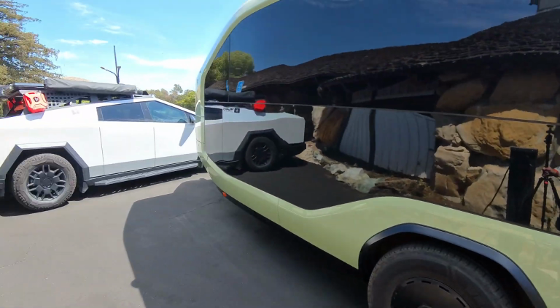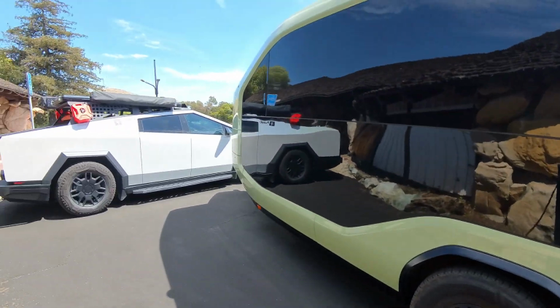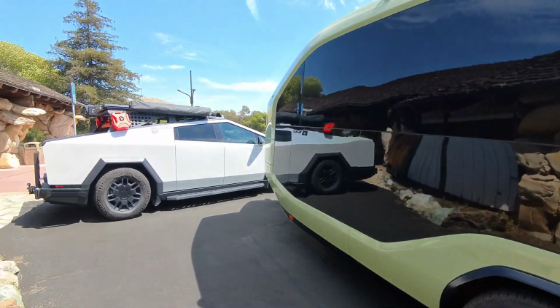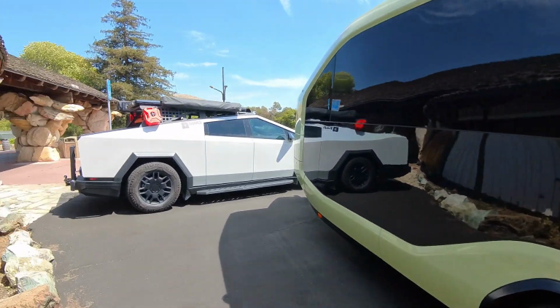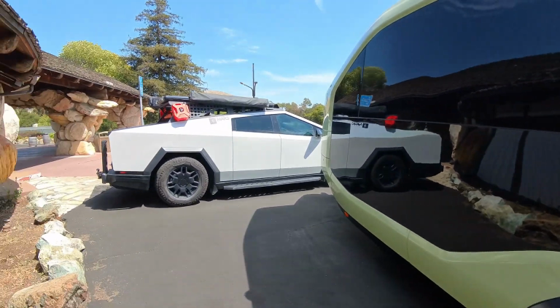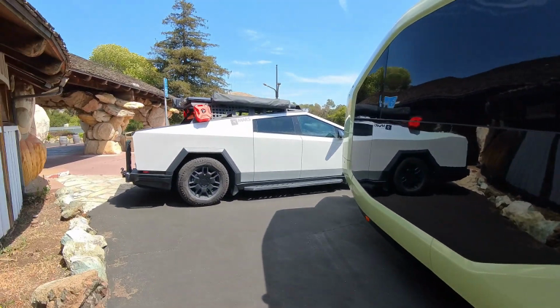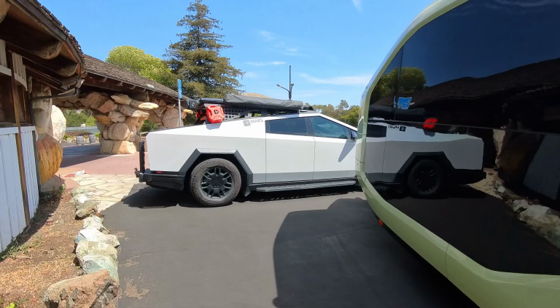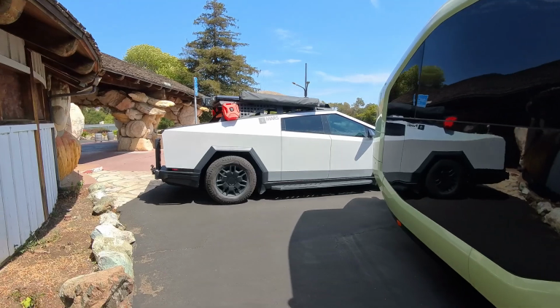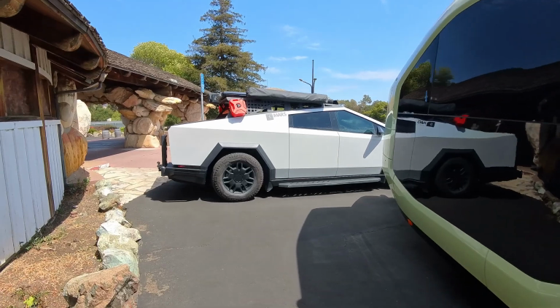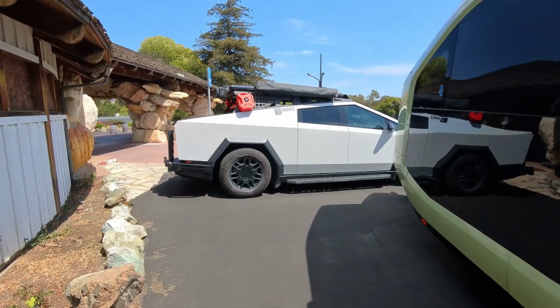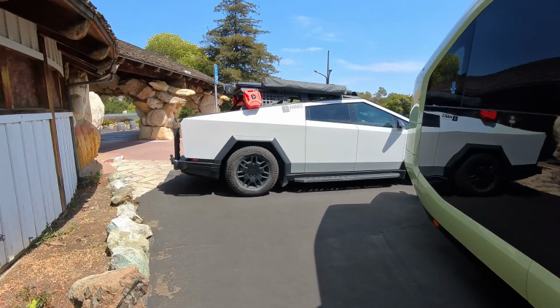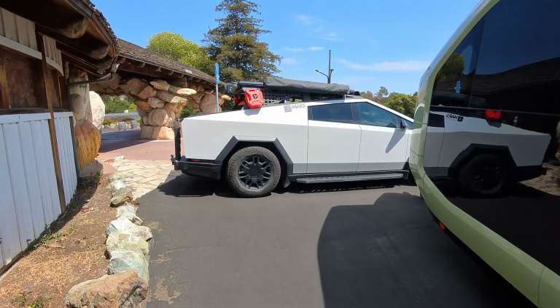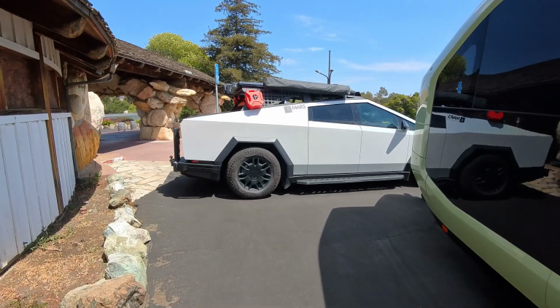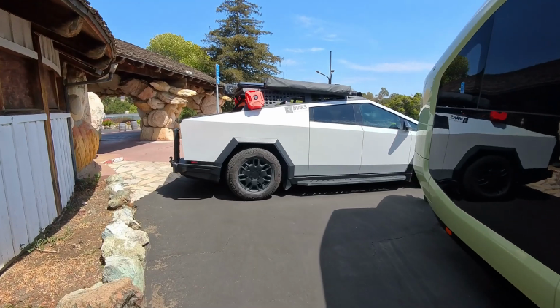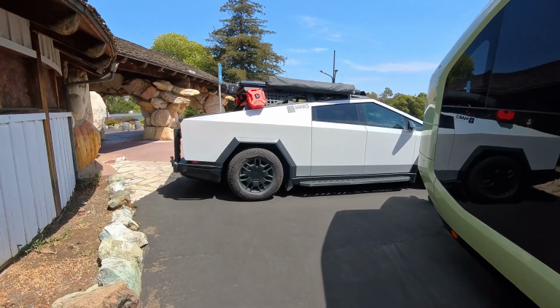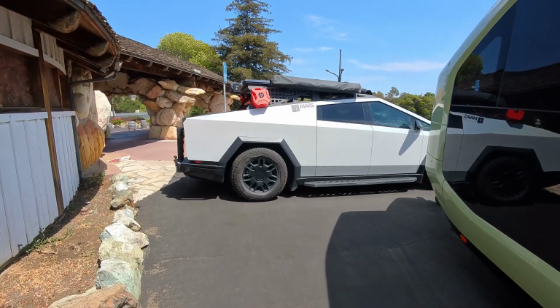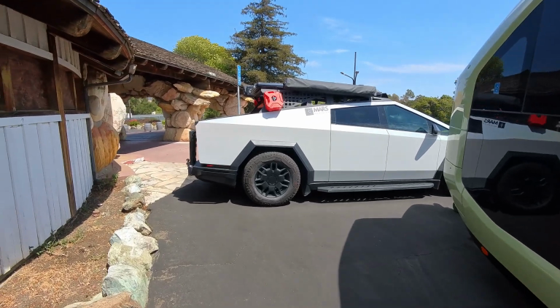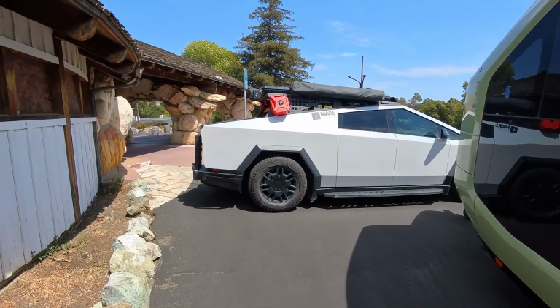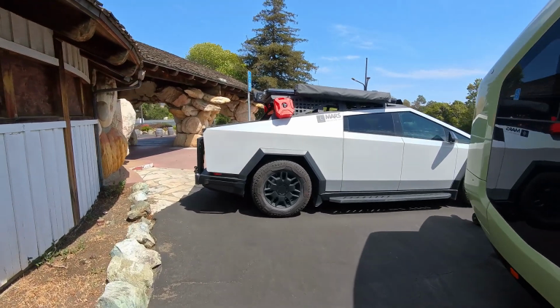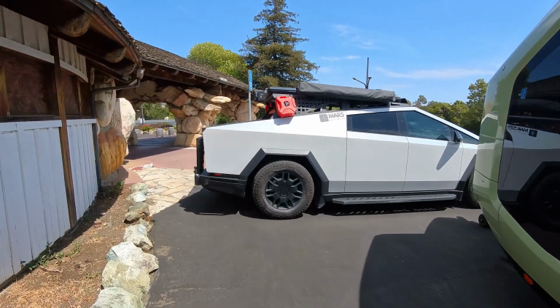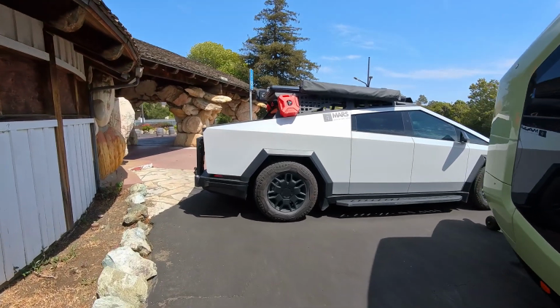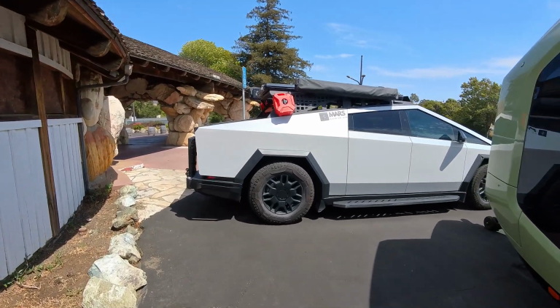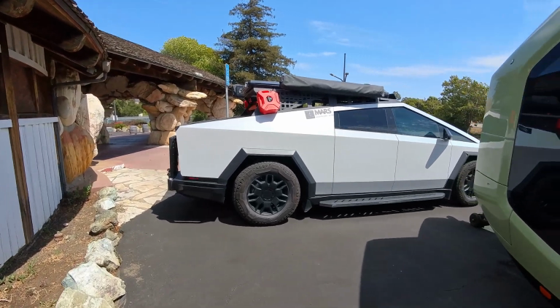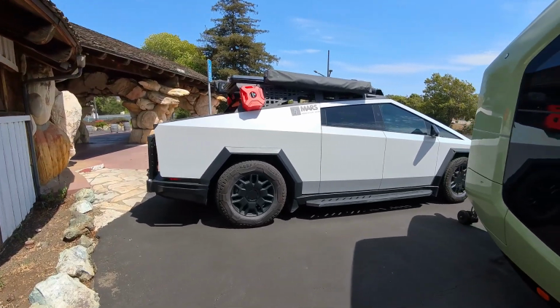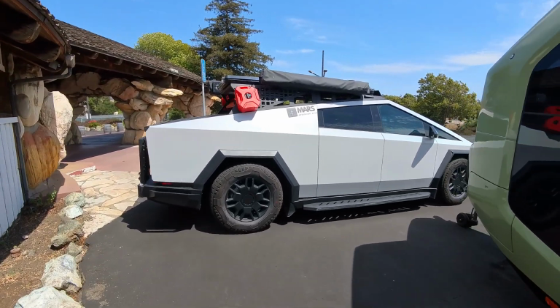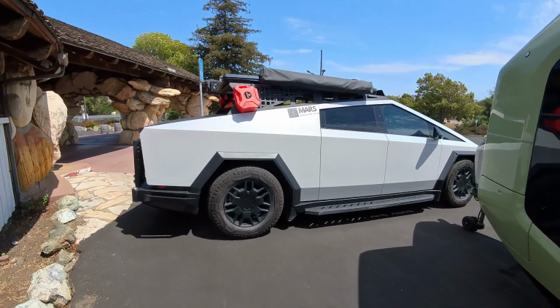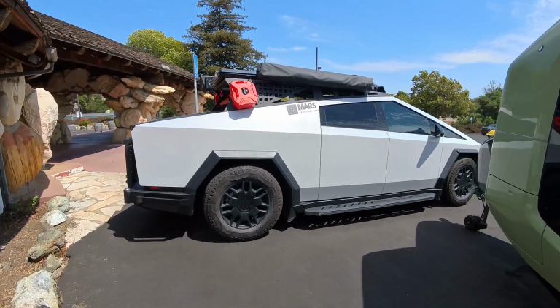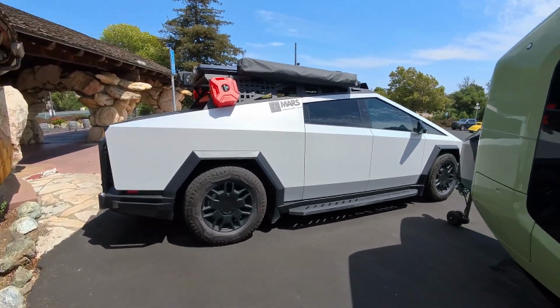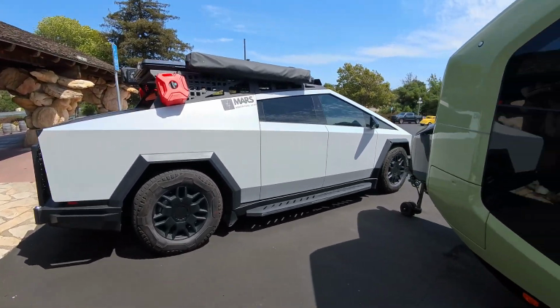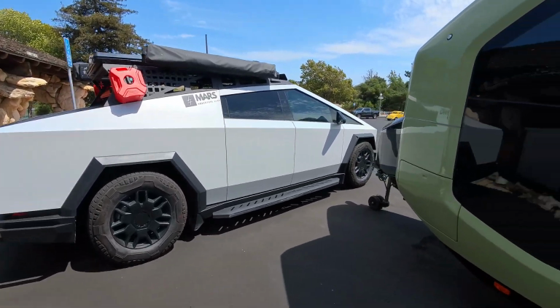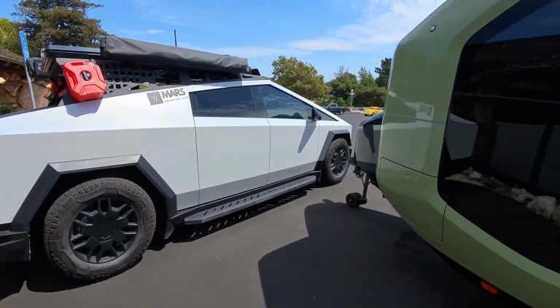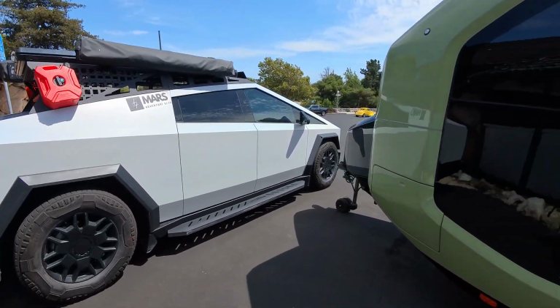The Cybertruck has already charged to 80%. The next stop will be Pismo Beach.